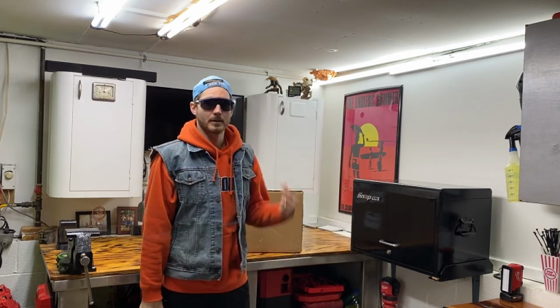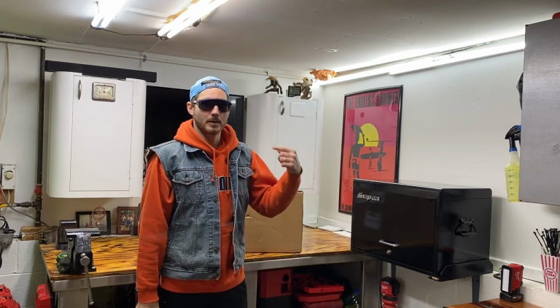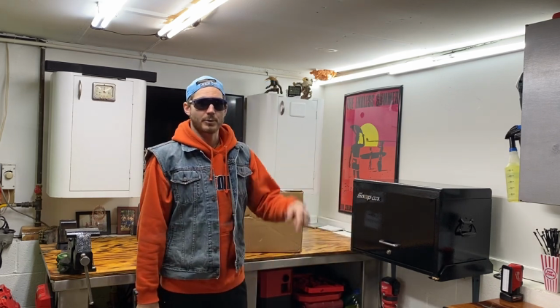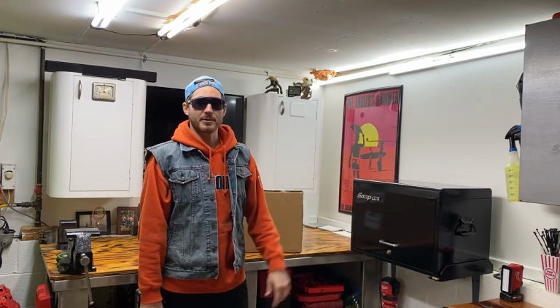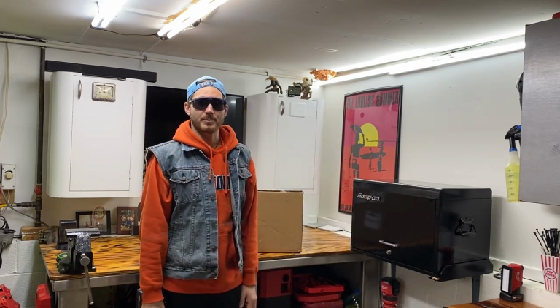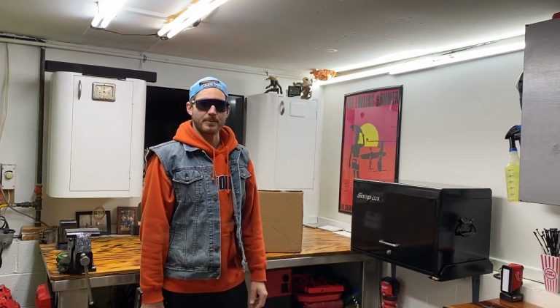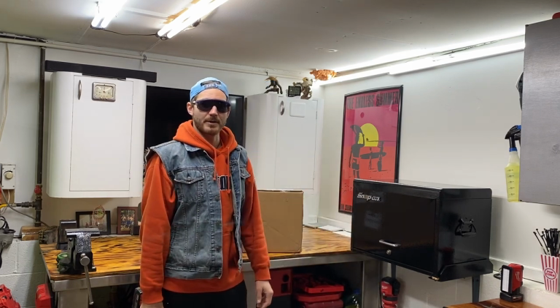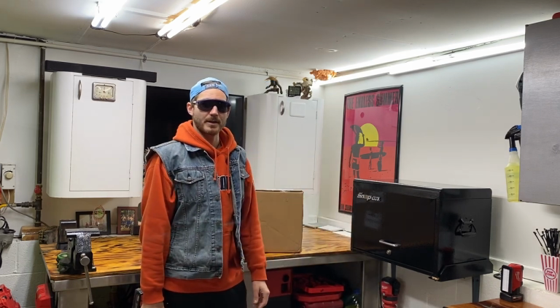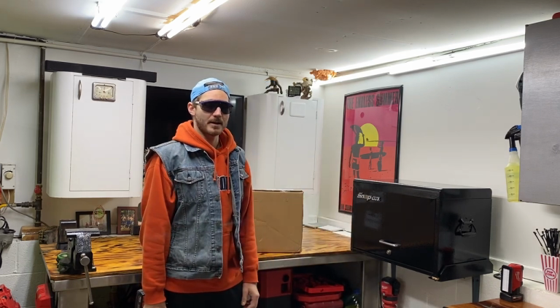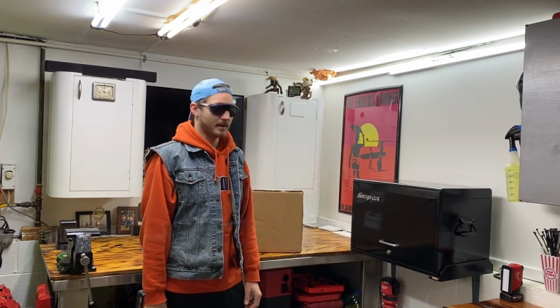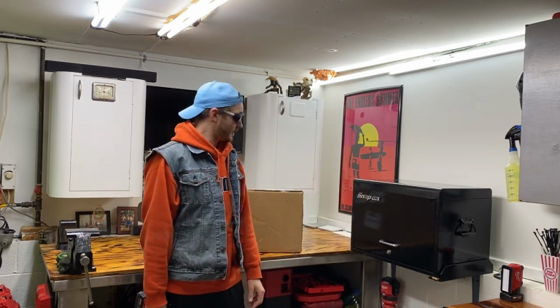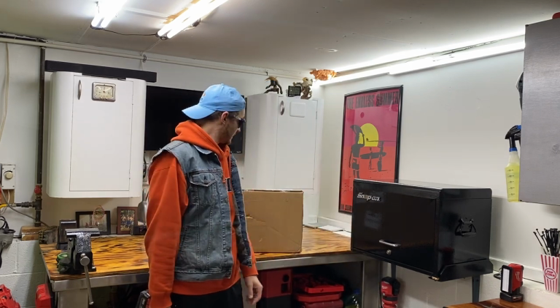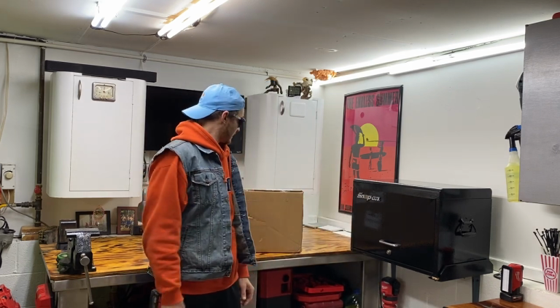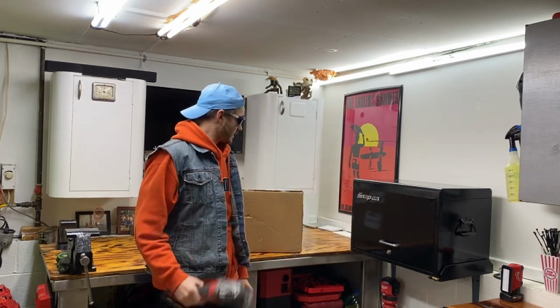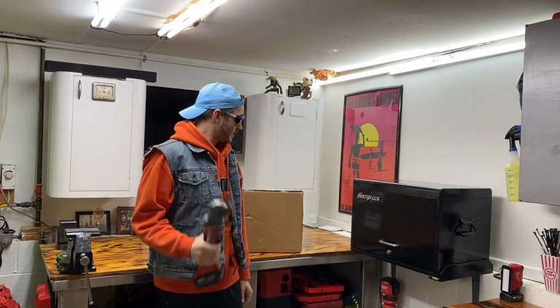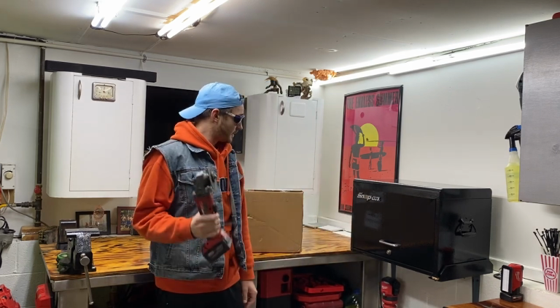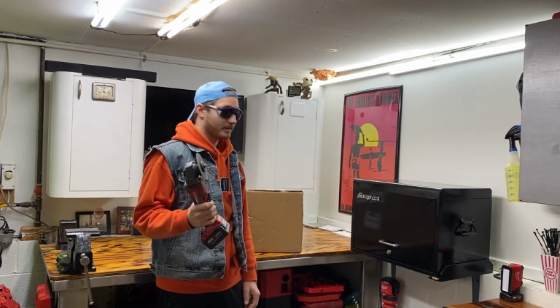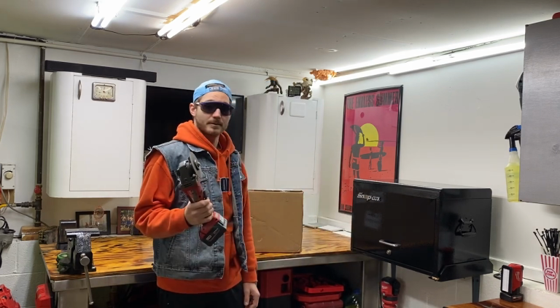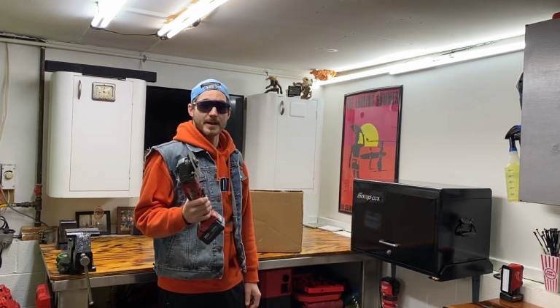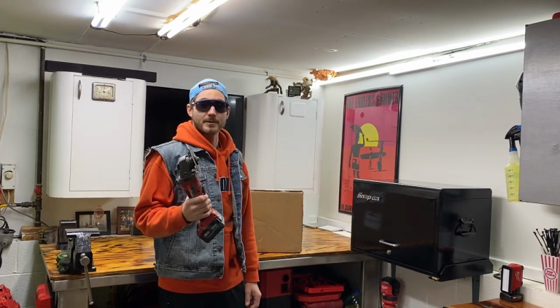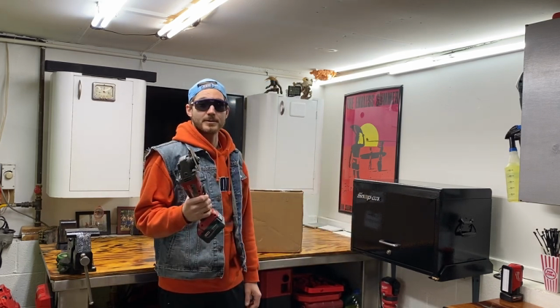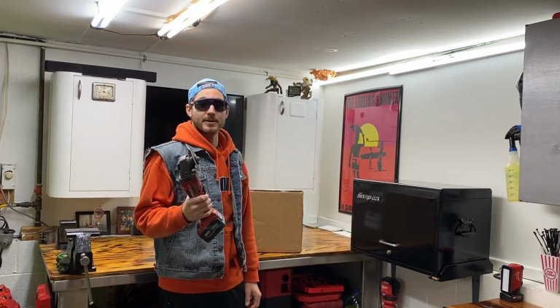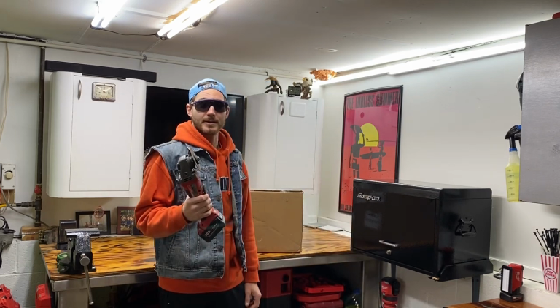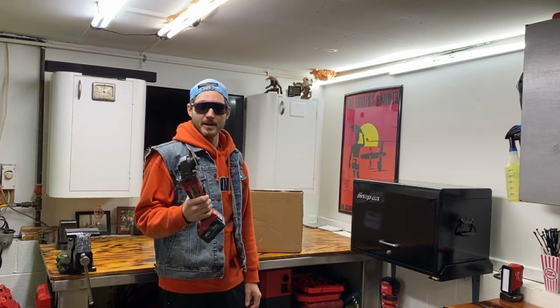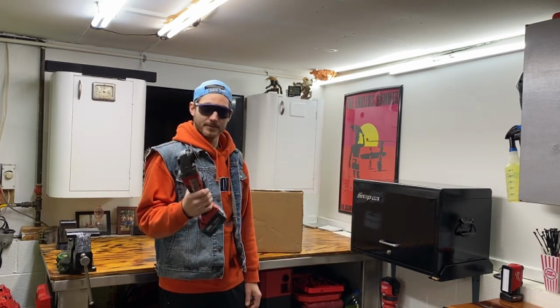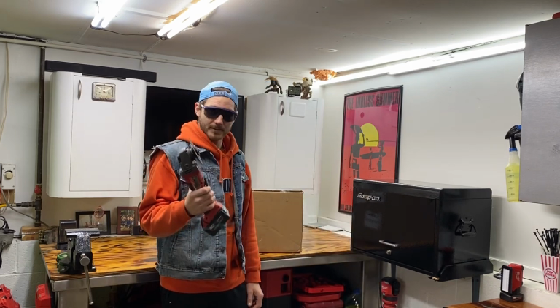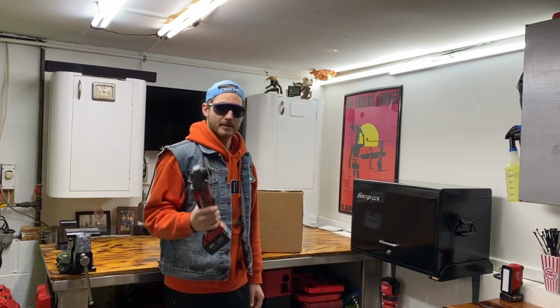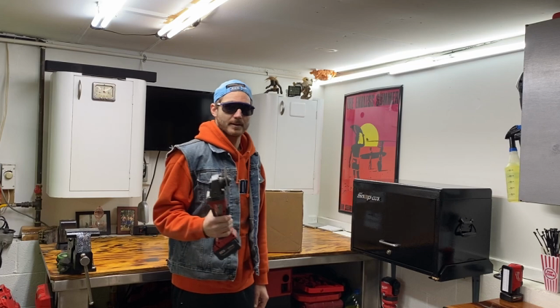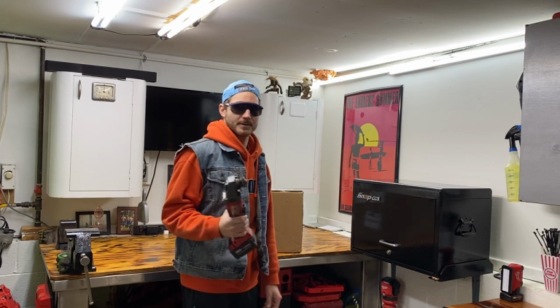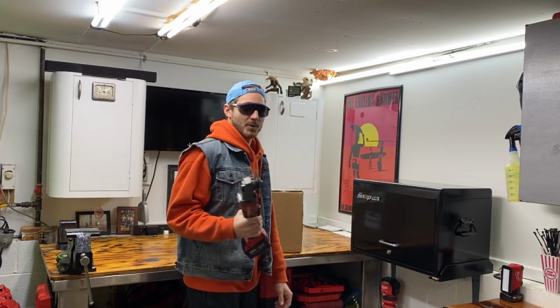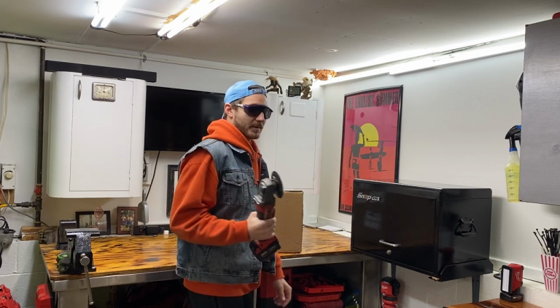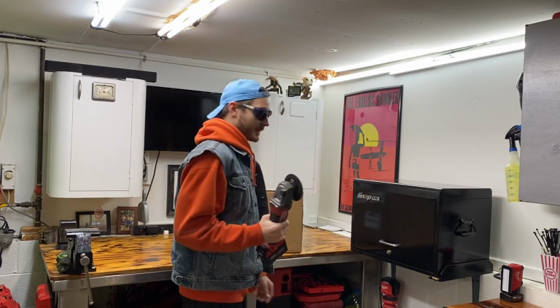Put on your PPE, take your utility knife, and let's open this.